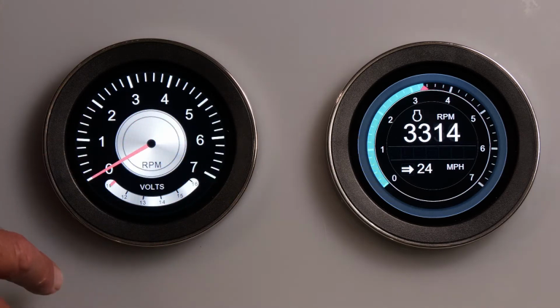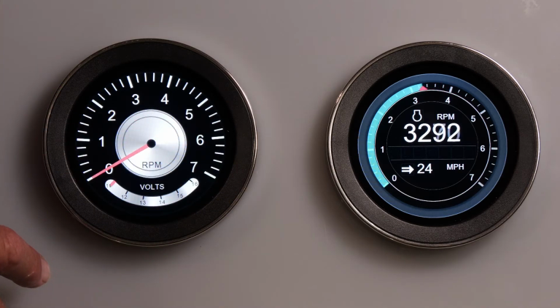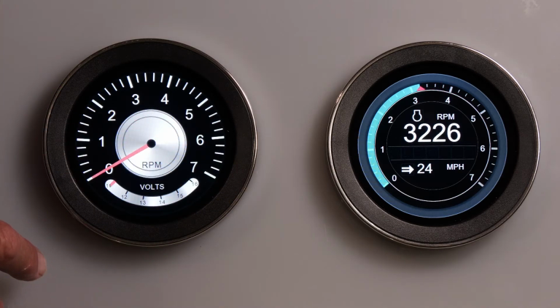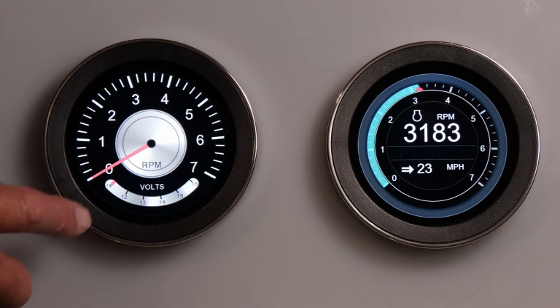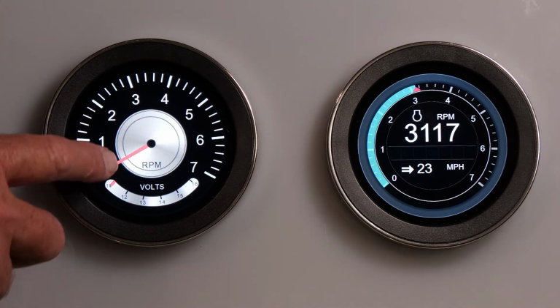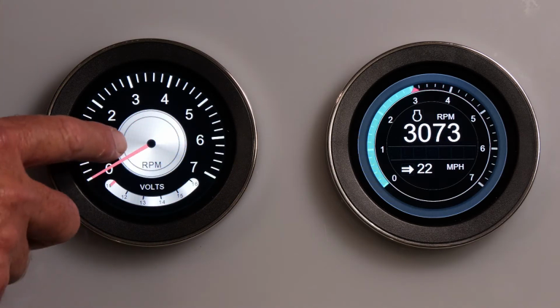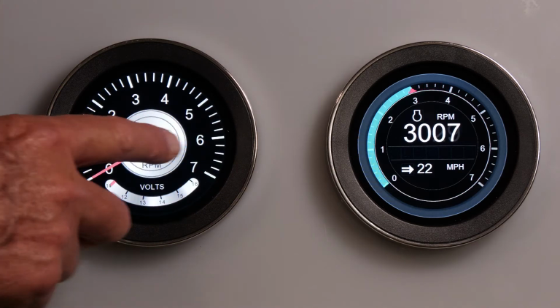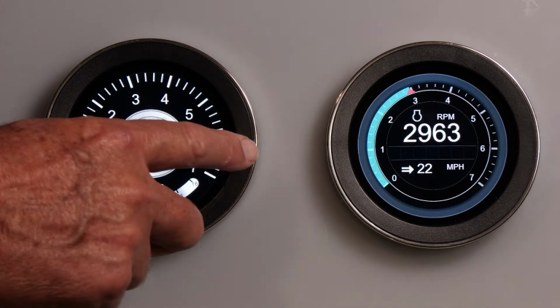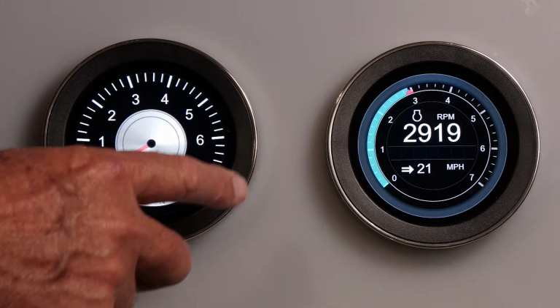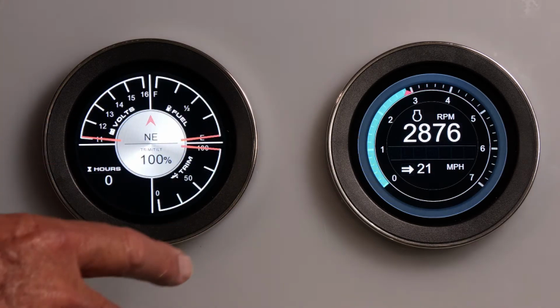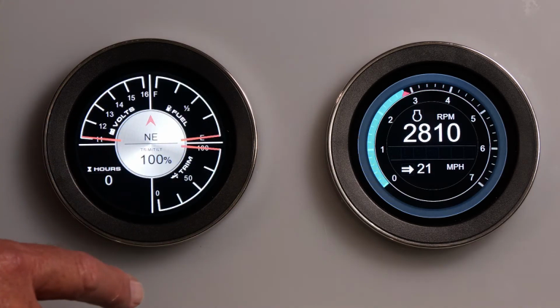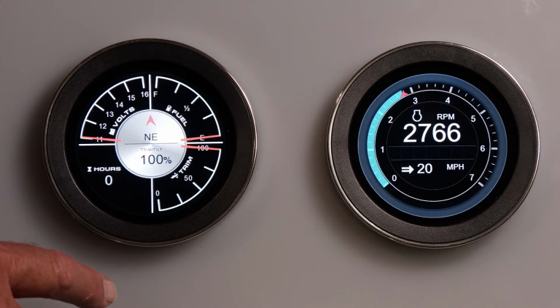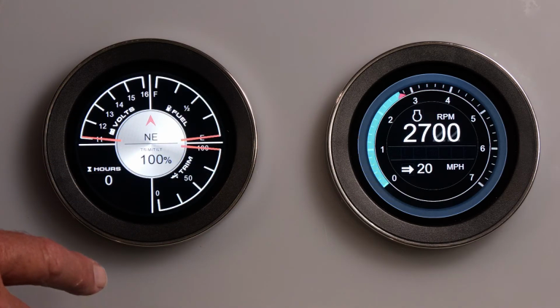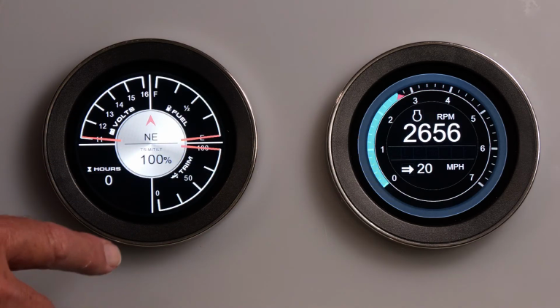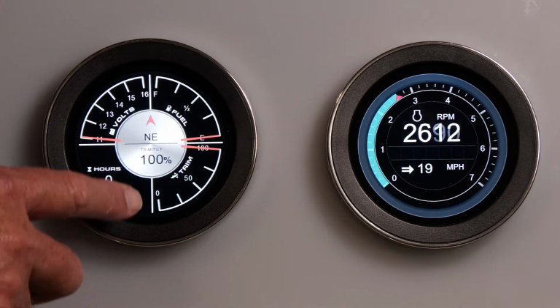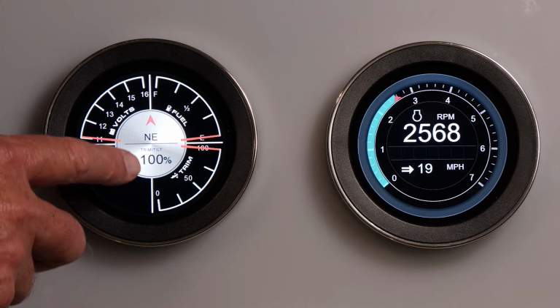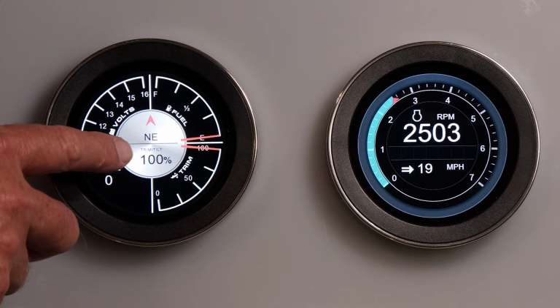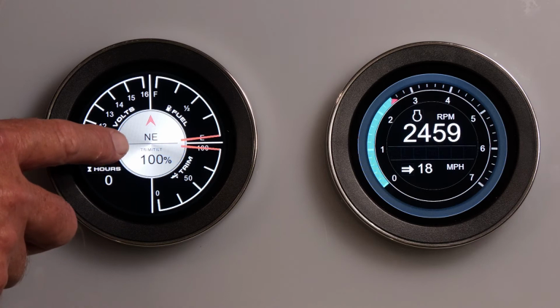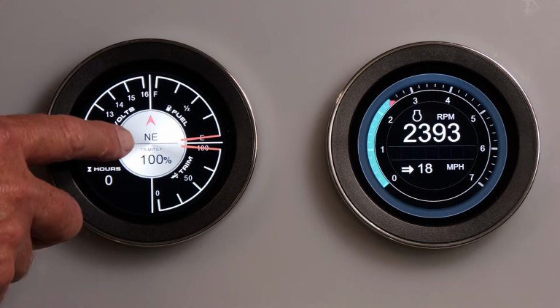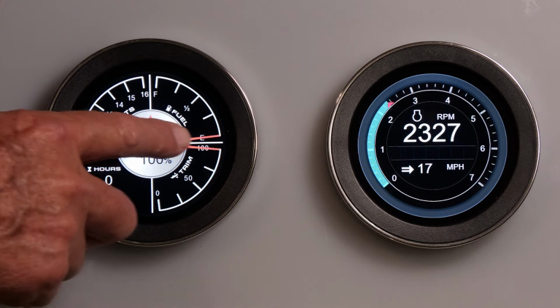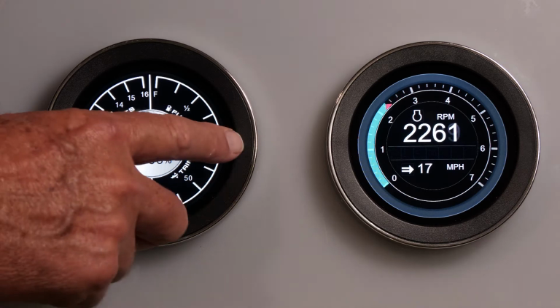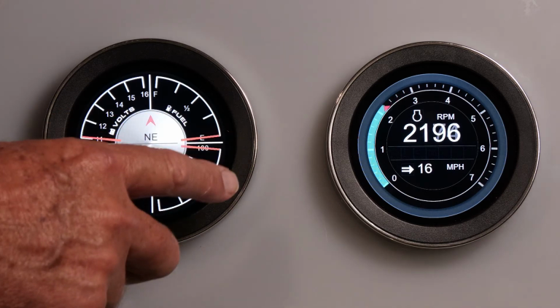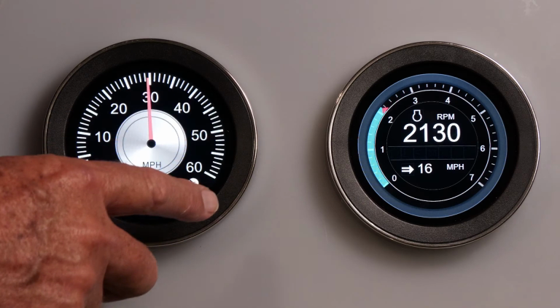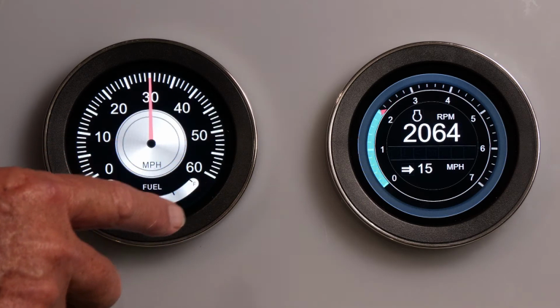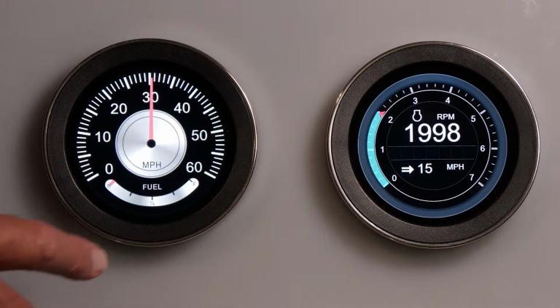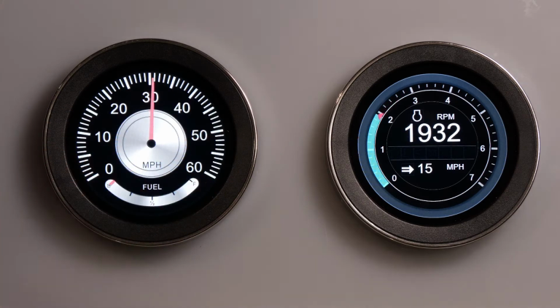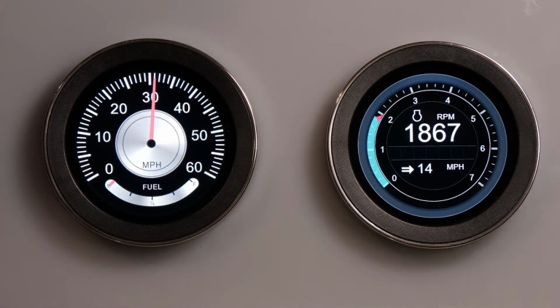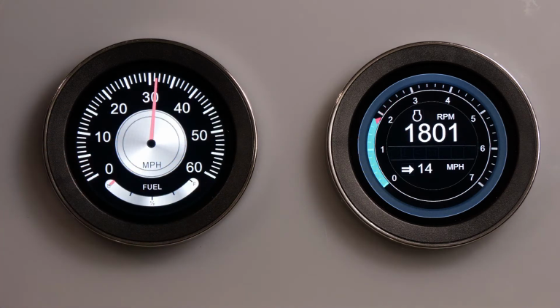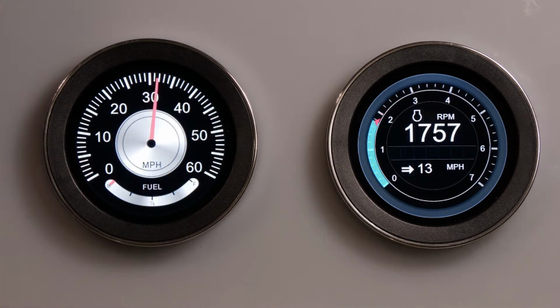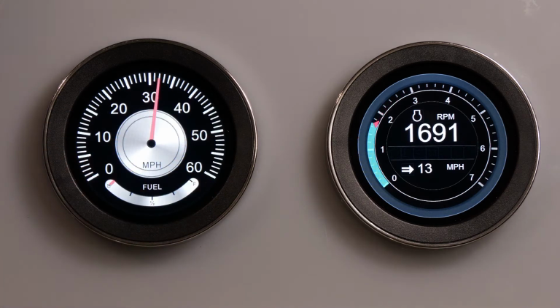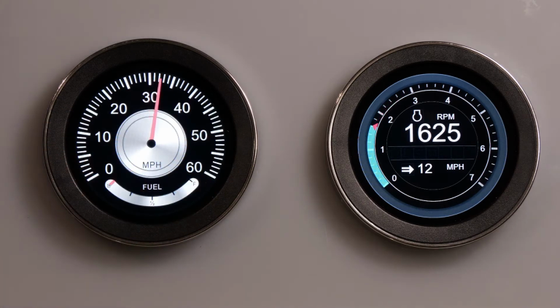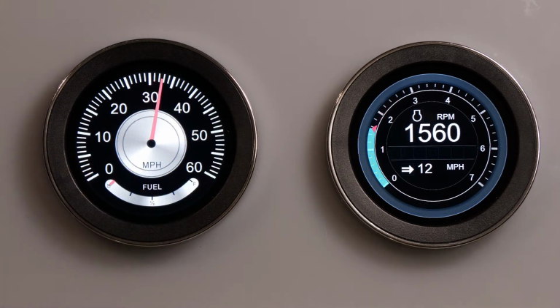Swiping to the side moves between the various gauges: speedometer, tachometer, or multifunction.